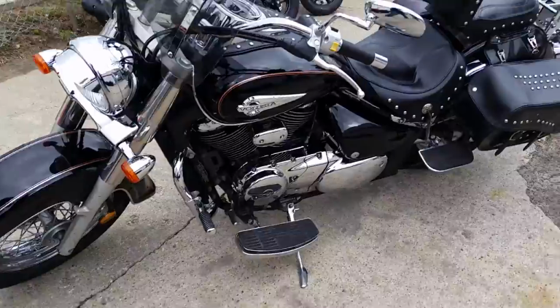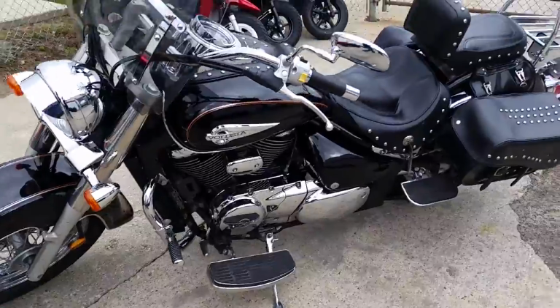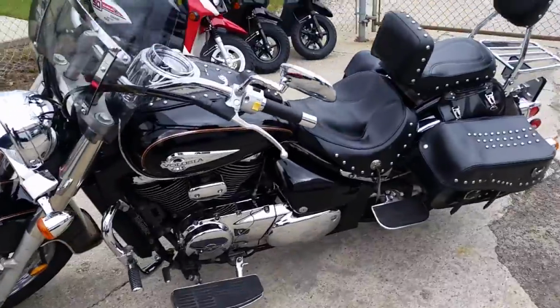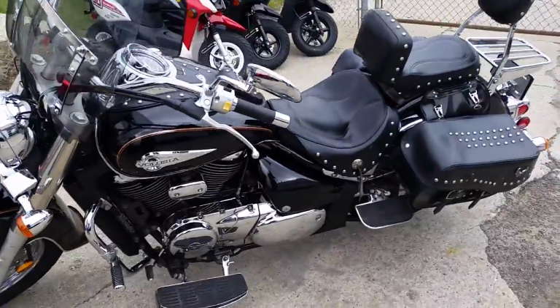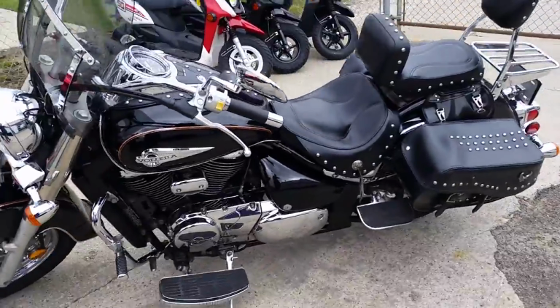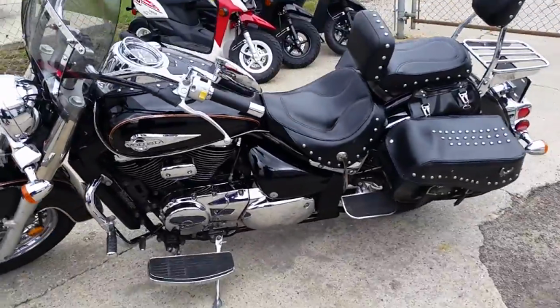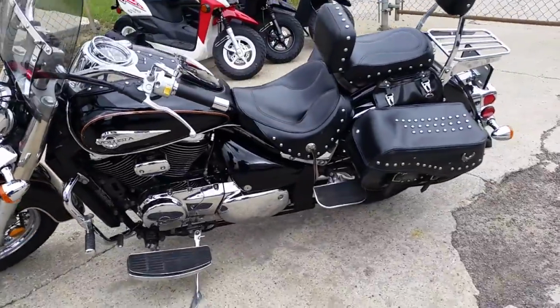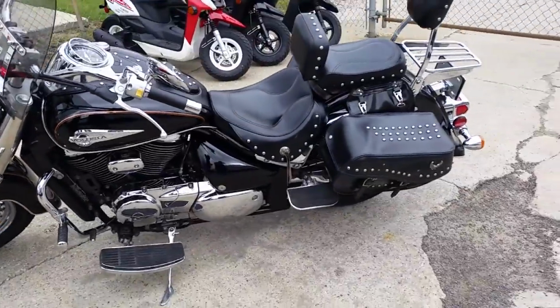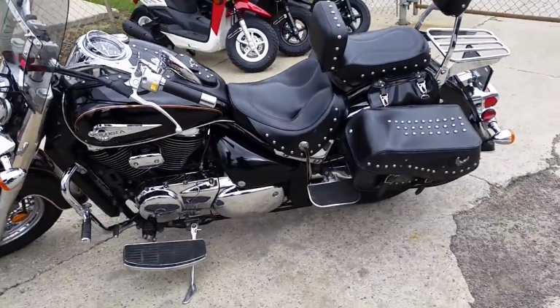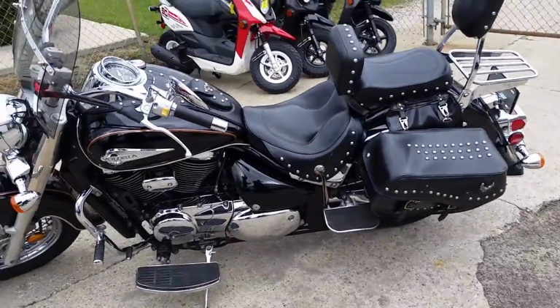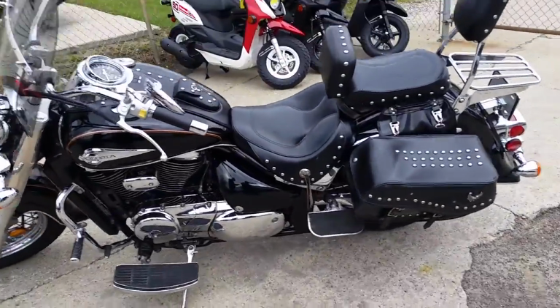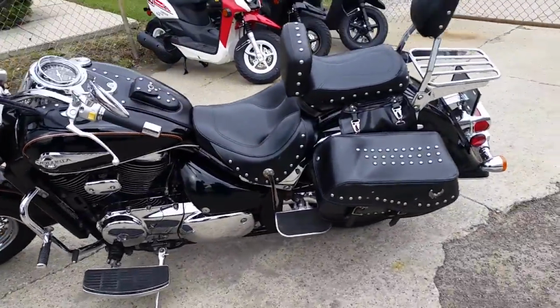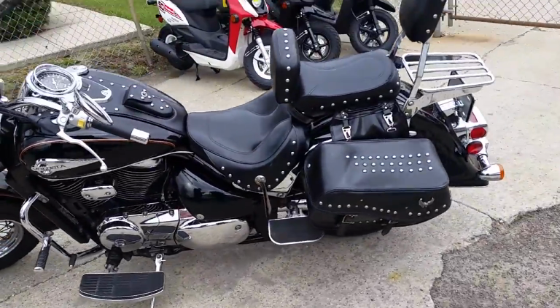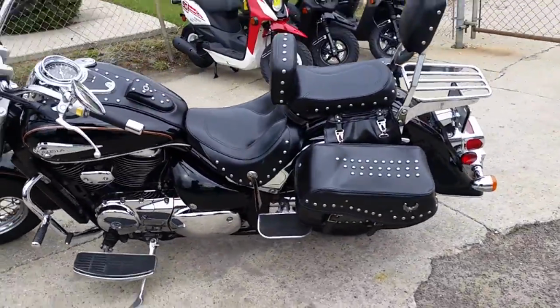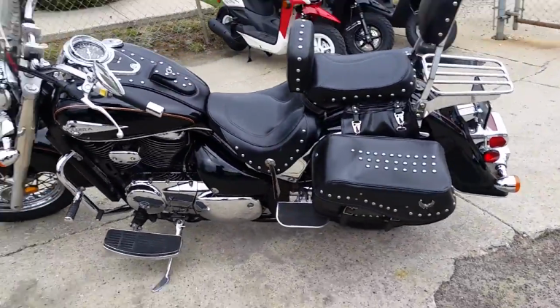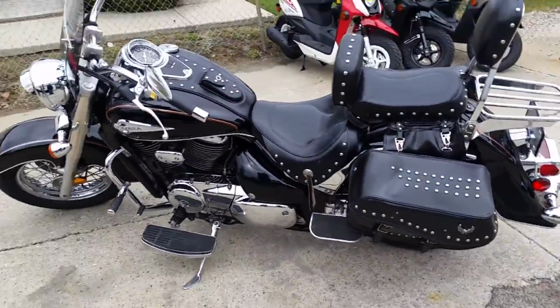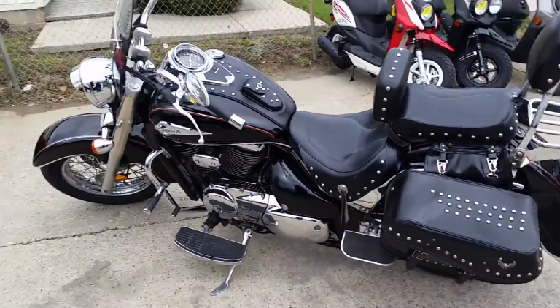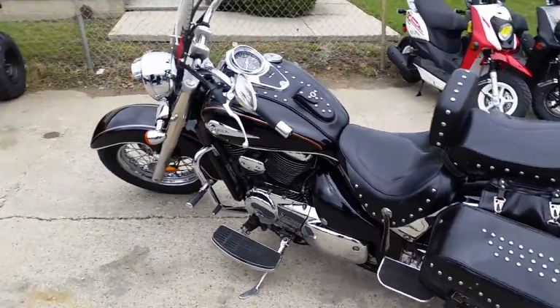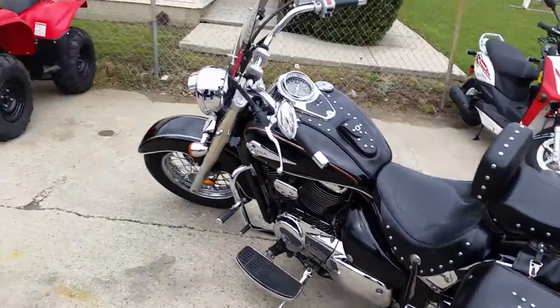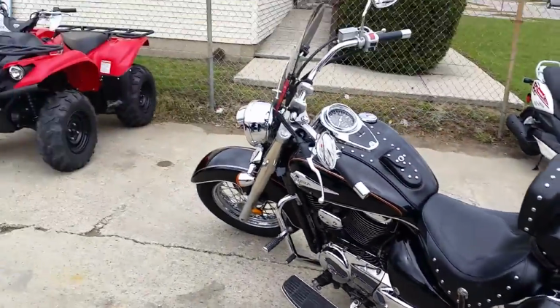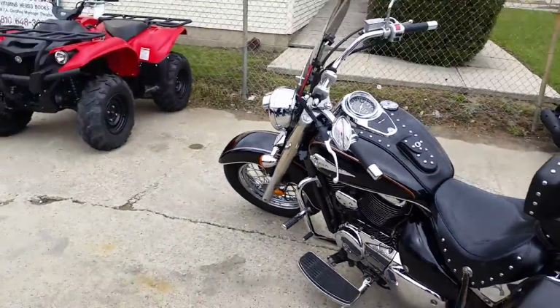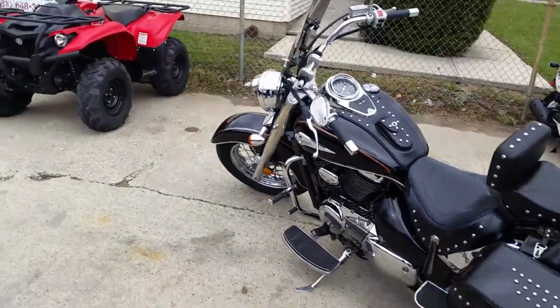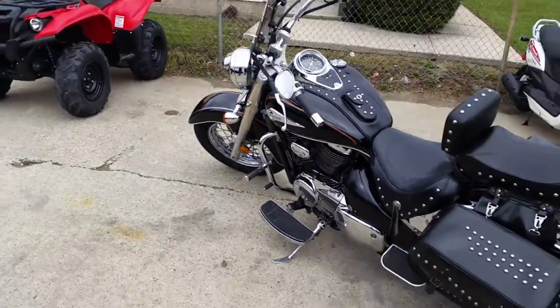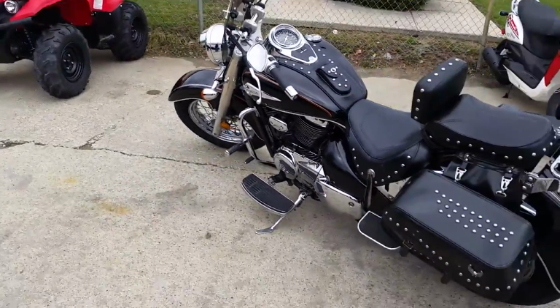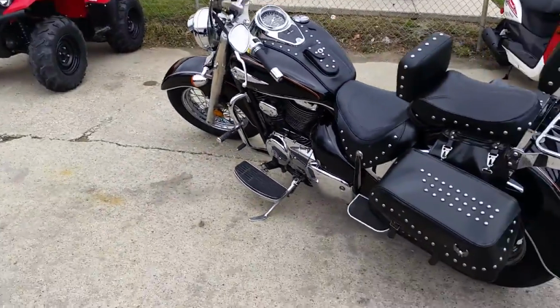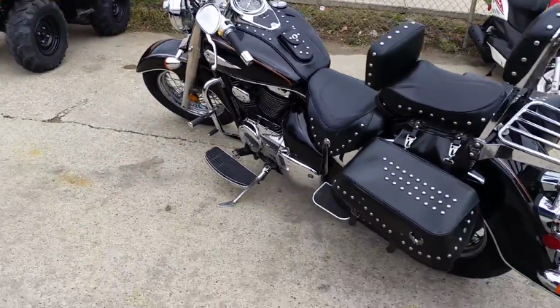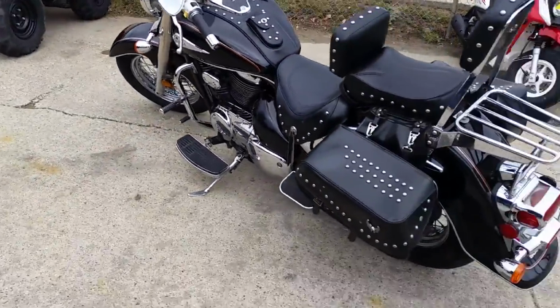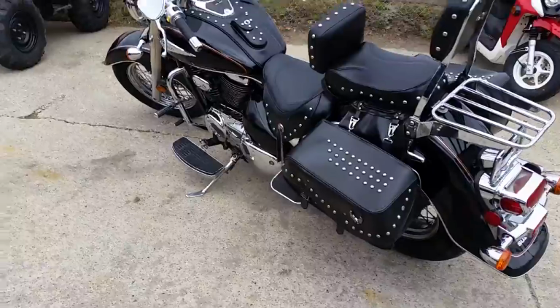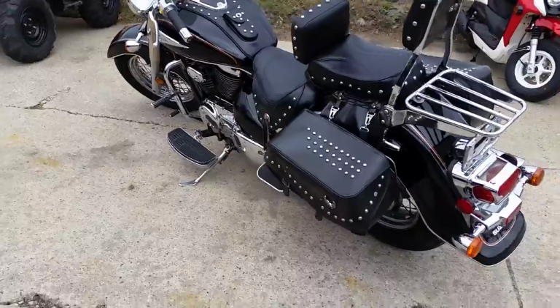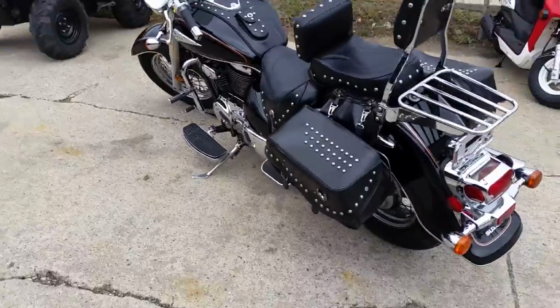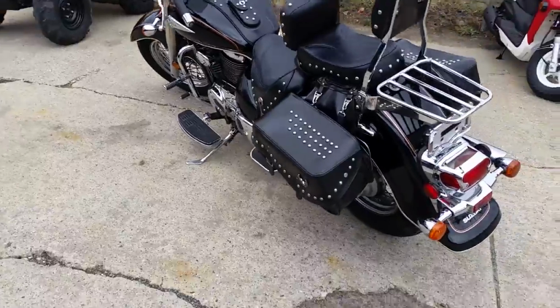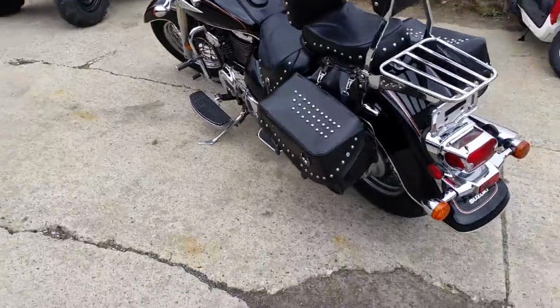As you can see in the video, it's a clean bike. Got the touring package — windshield, saddlebags, dual backrest, floorboards, tons of chrome.